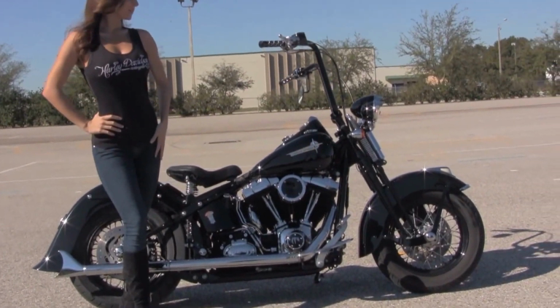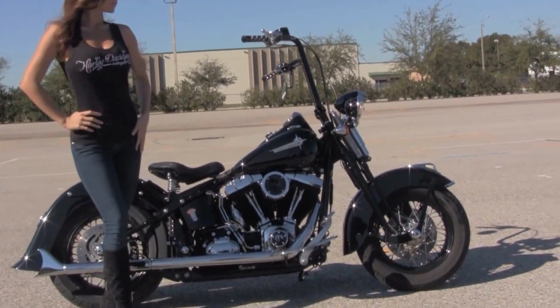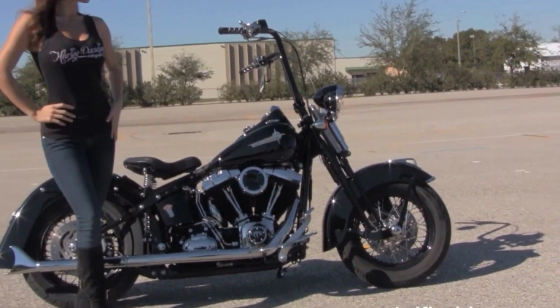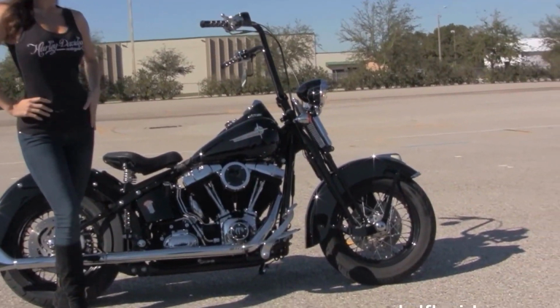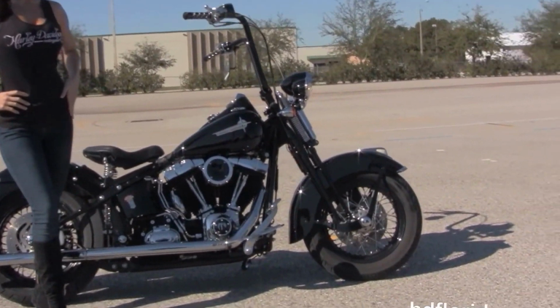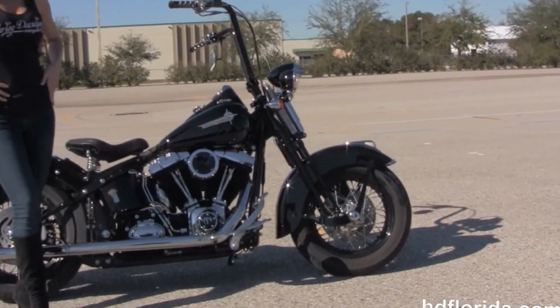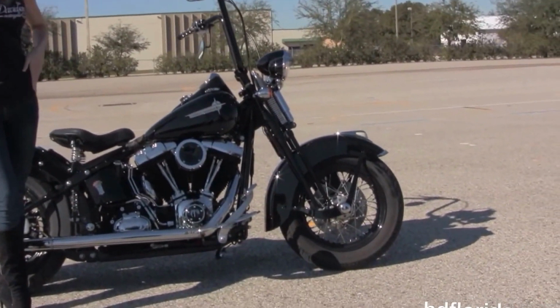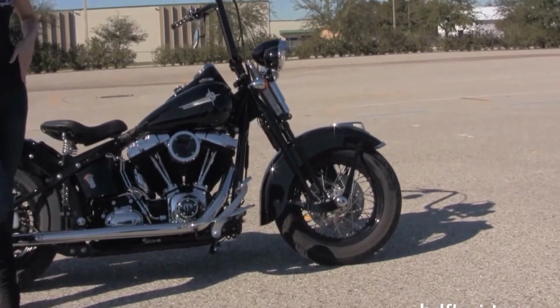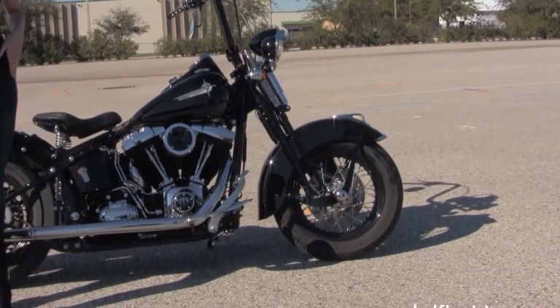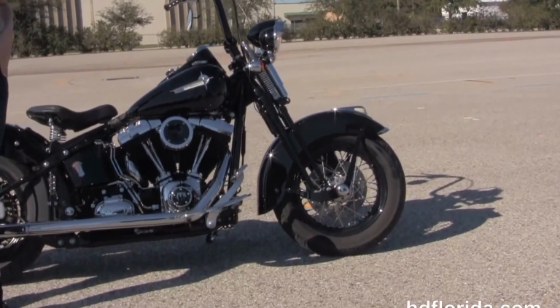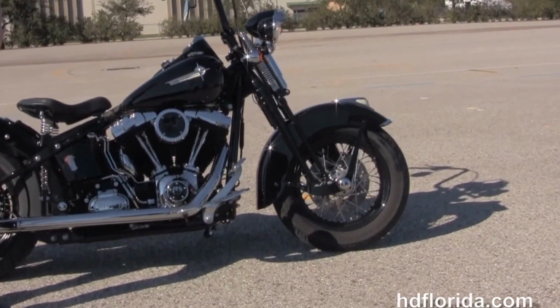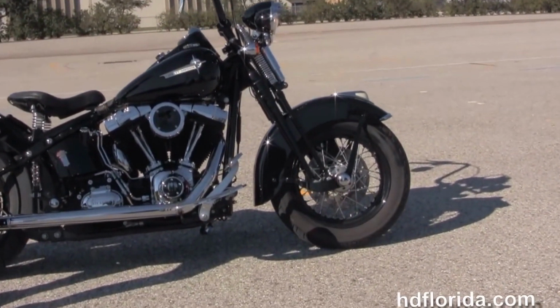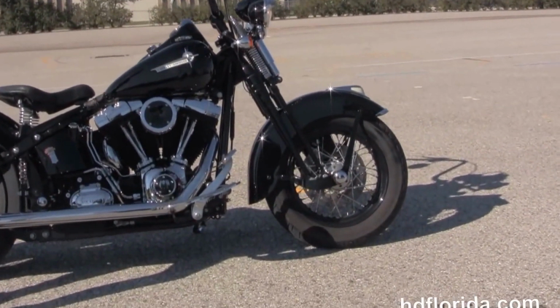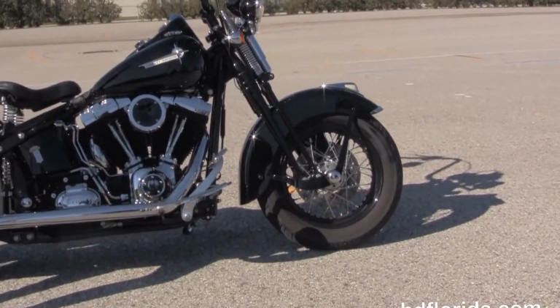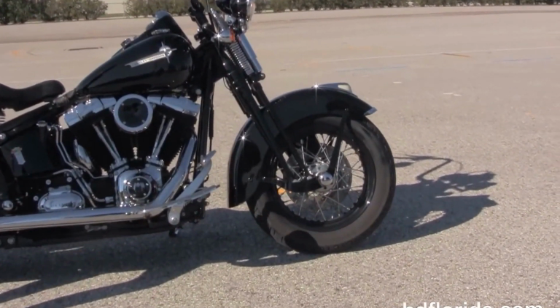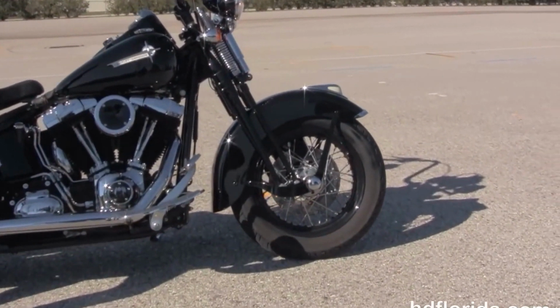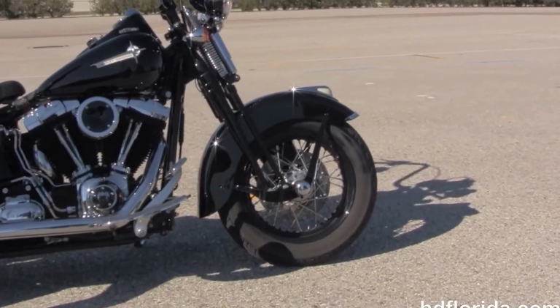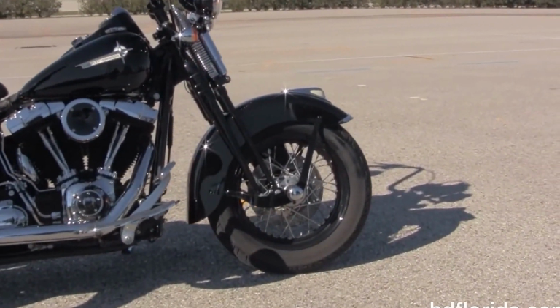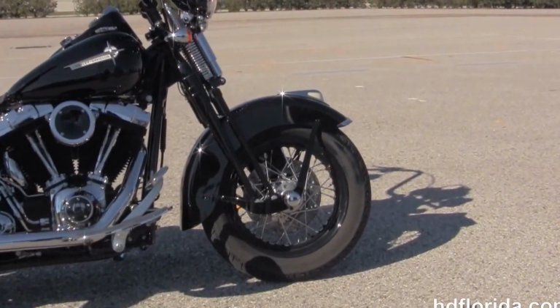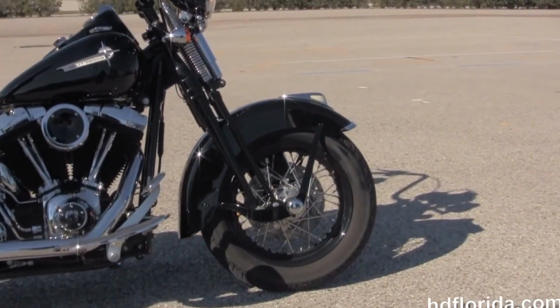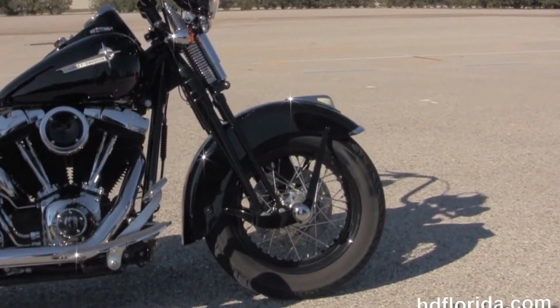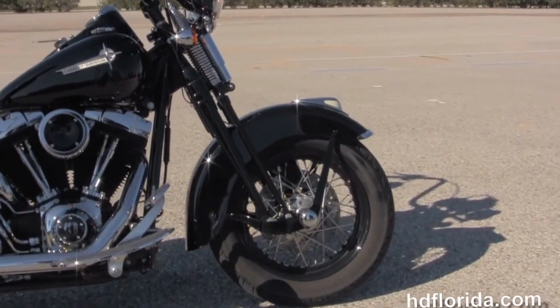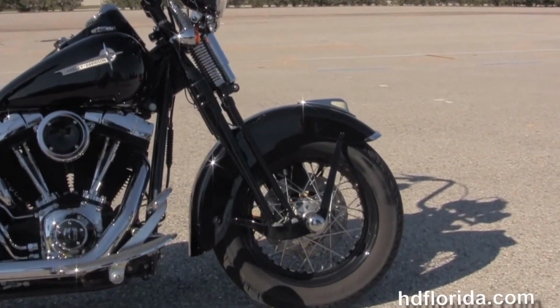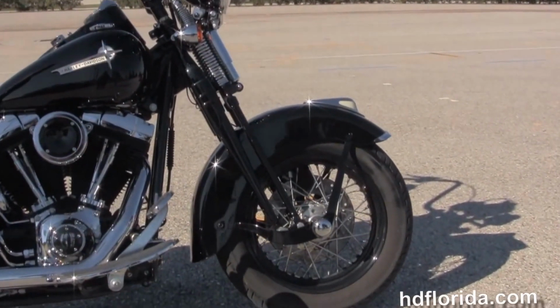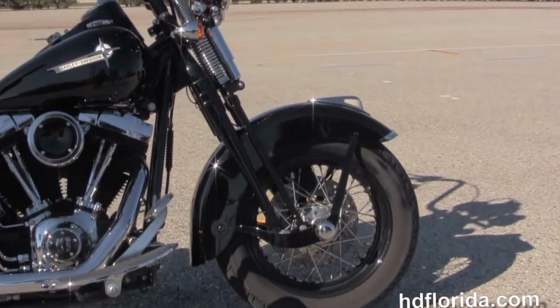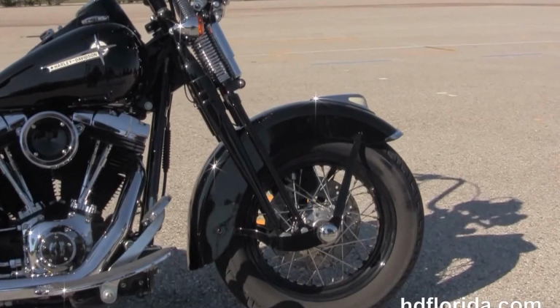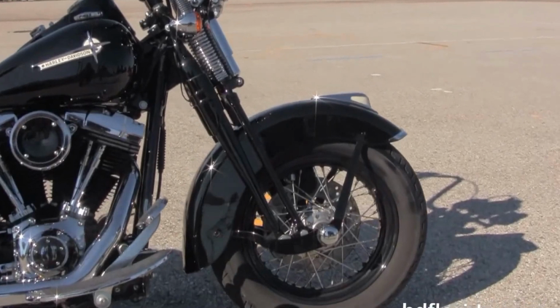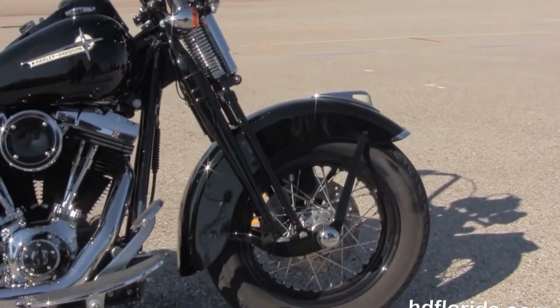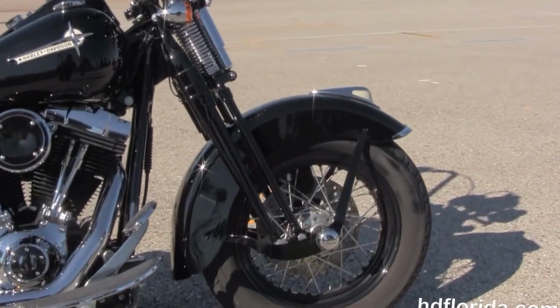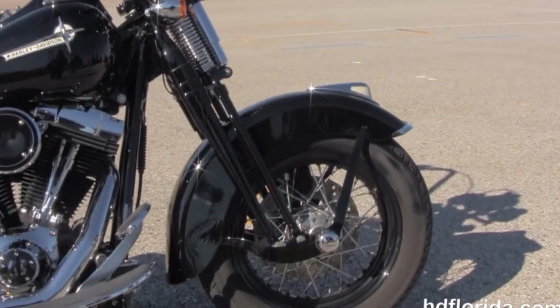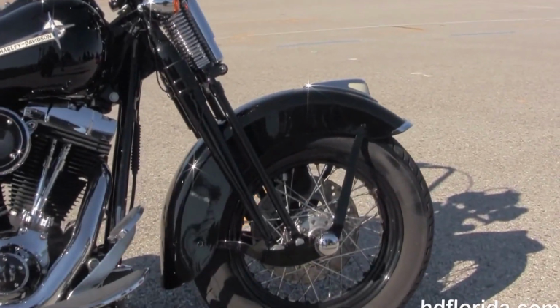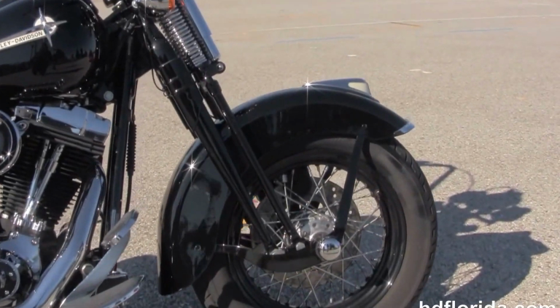Crossbones starts out front with 16 inch black steel lace wheels, and we have the blacked out springer front end.